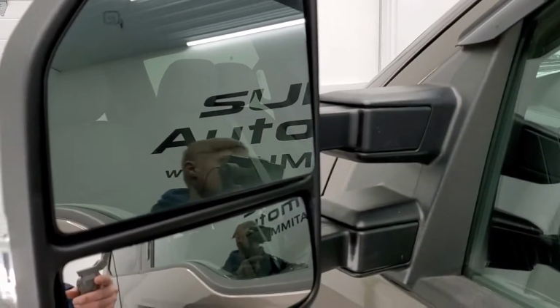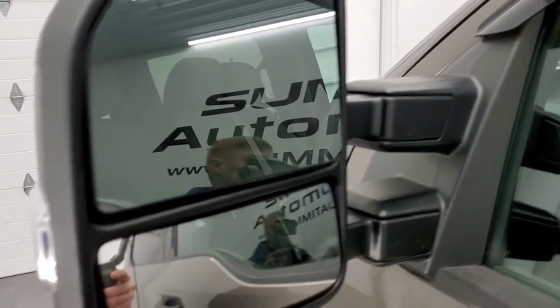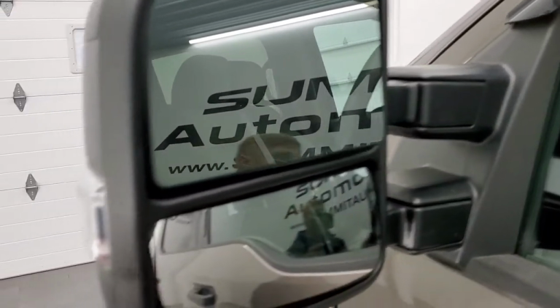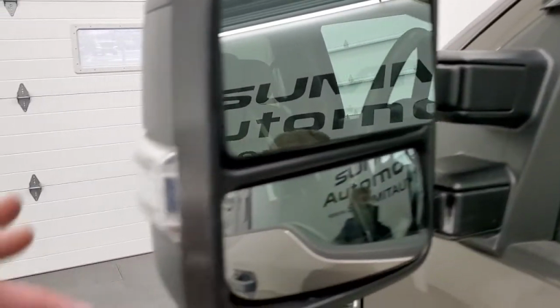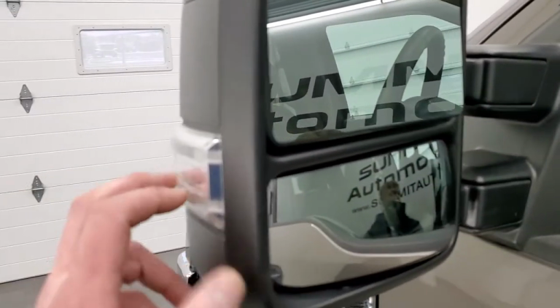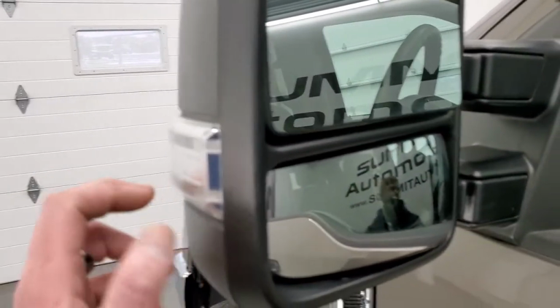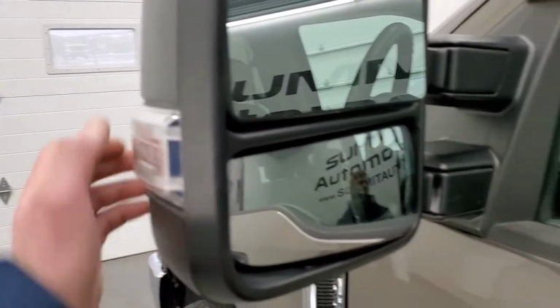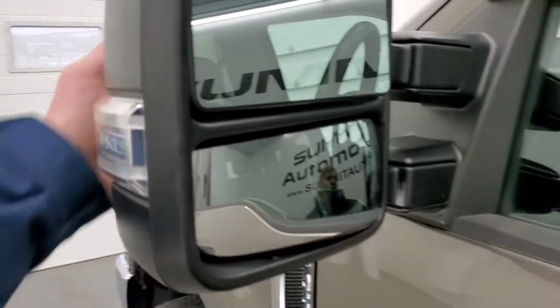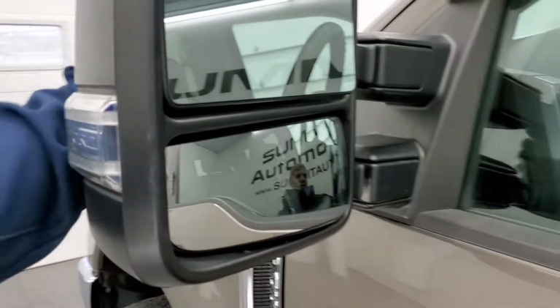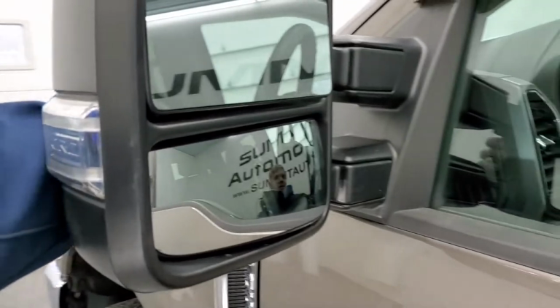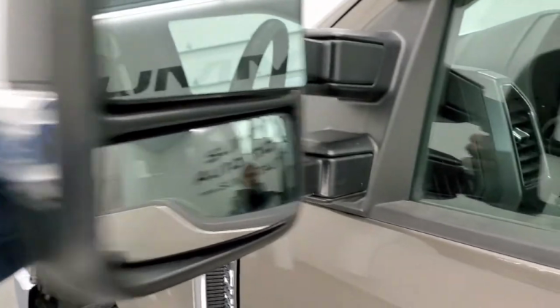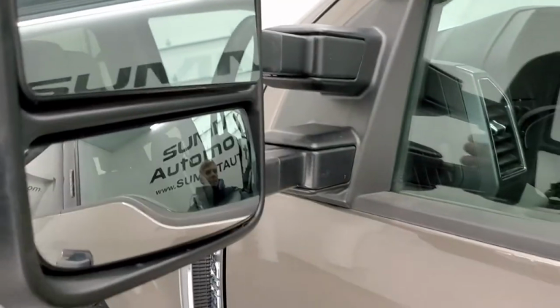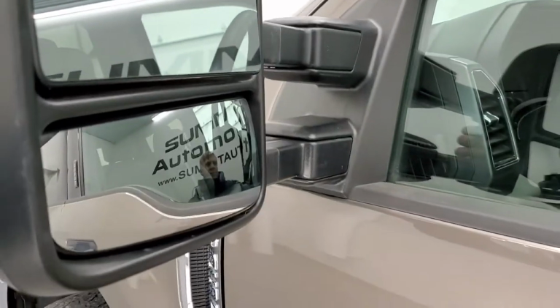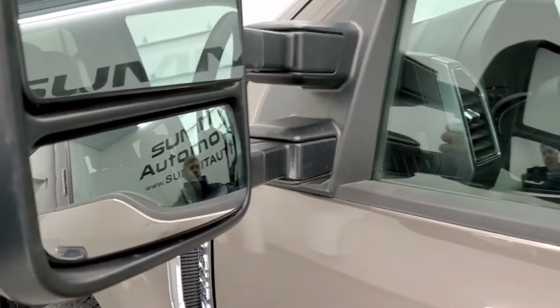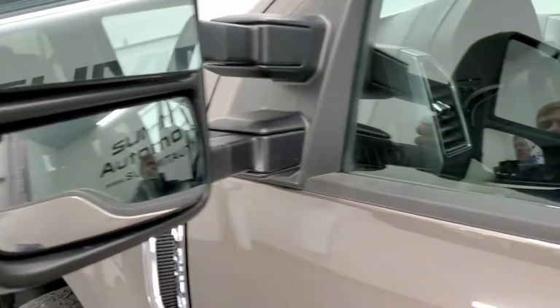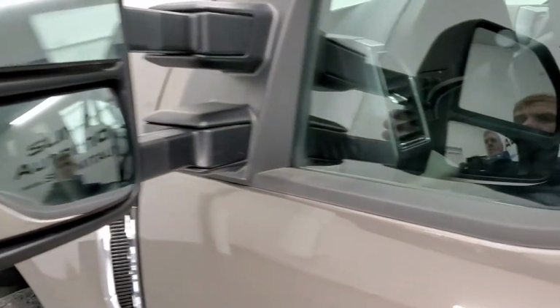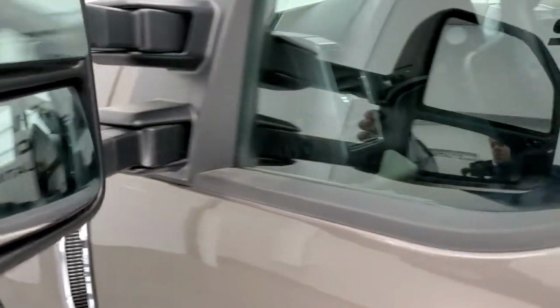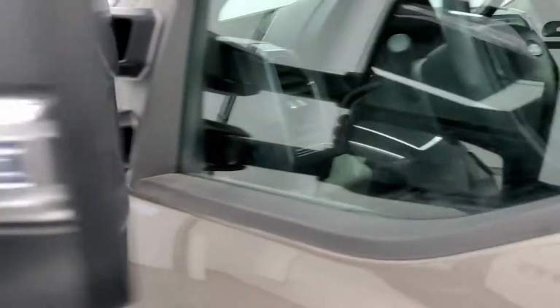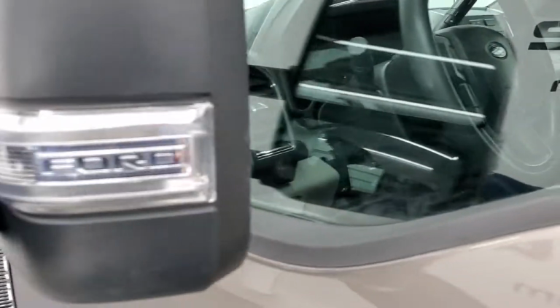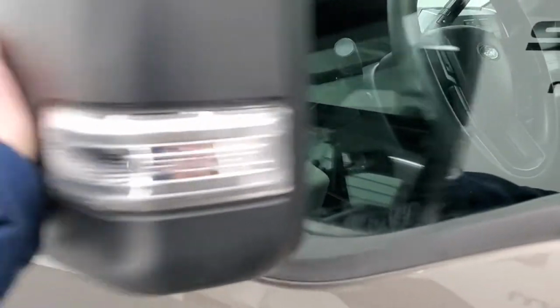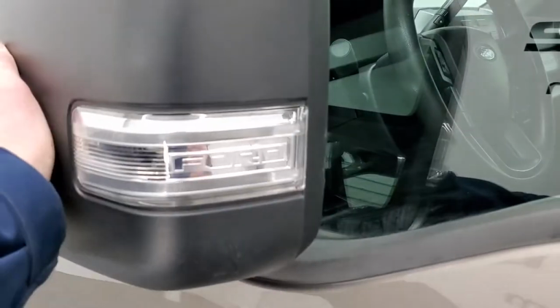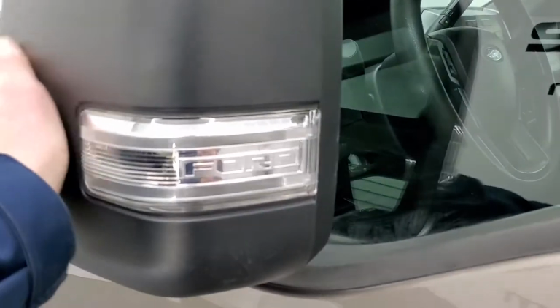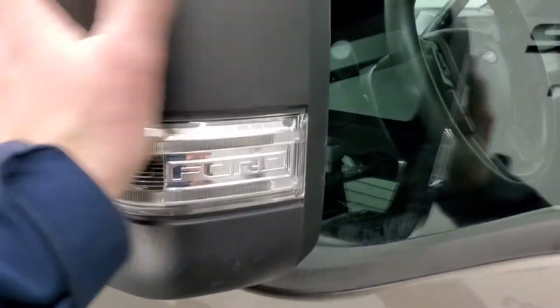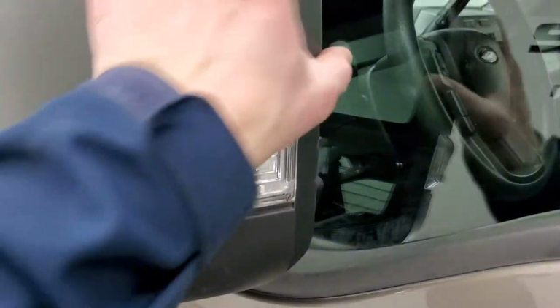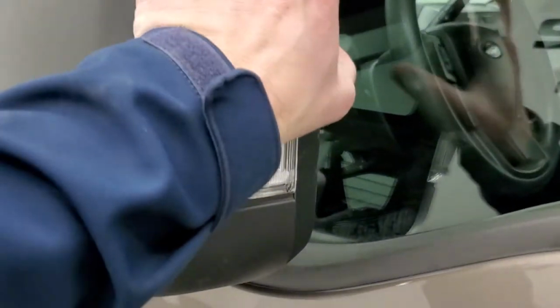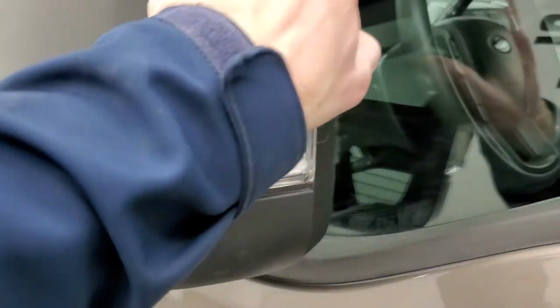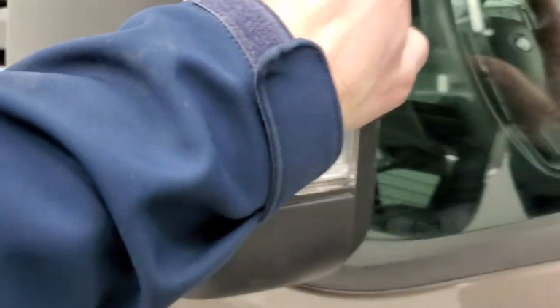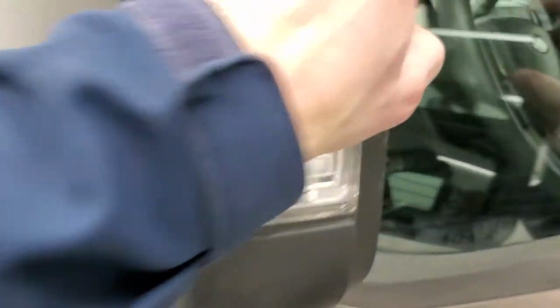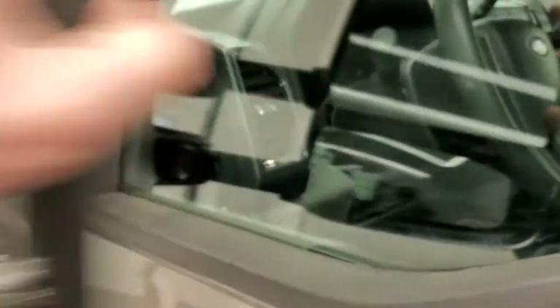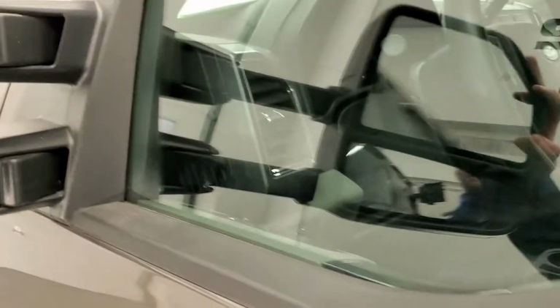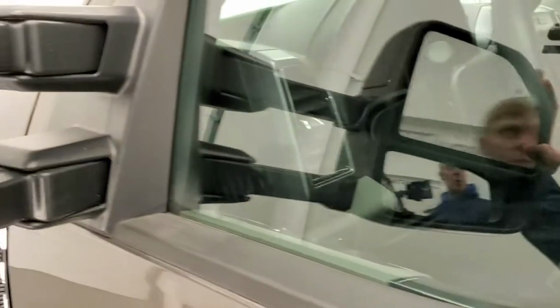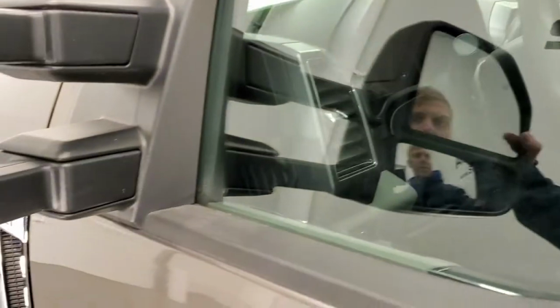It has heated mirrors with built-in directional signals that you telescope out, and they manually fold in.